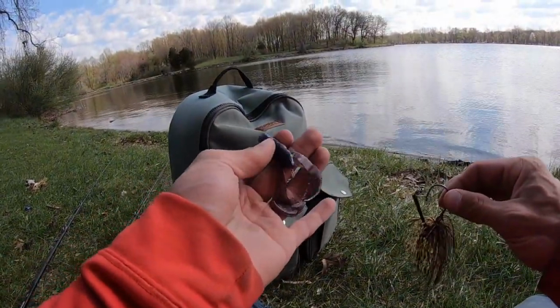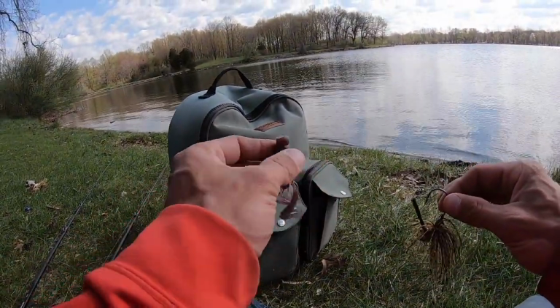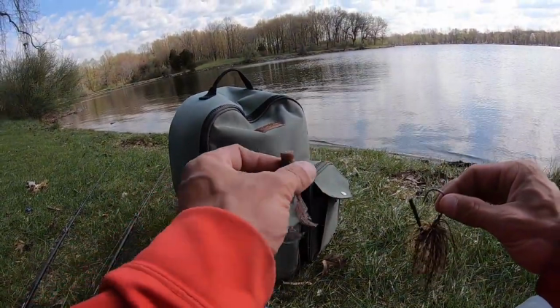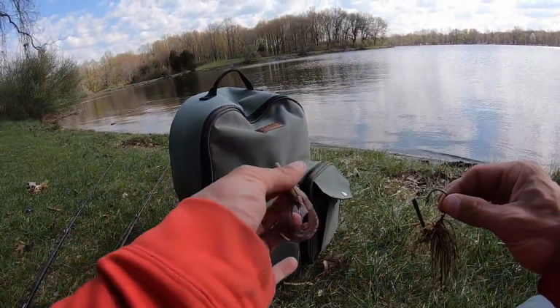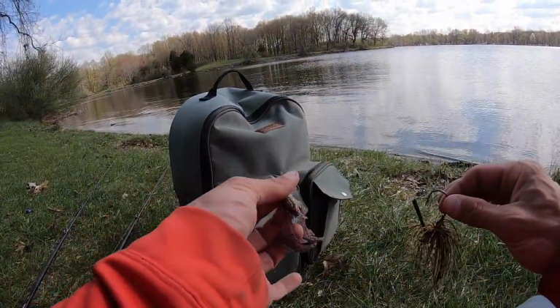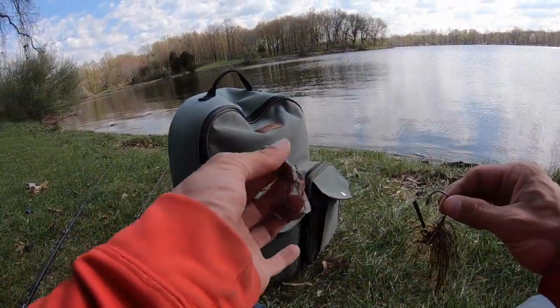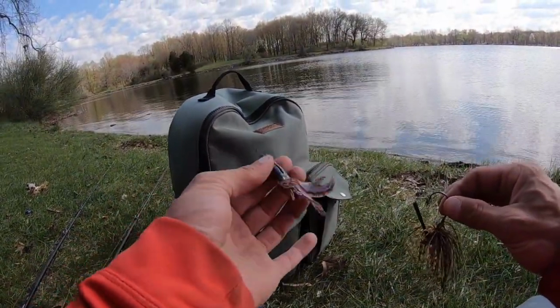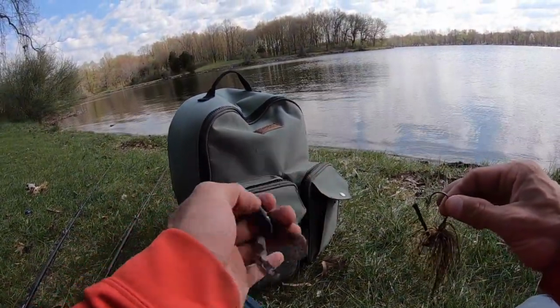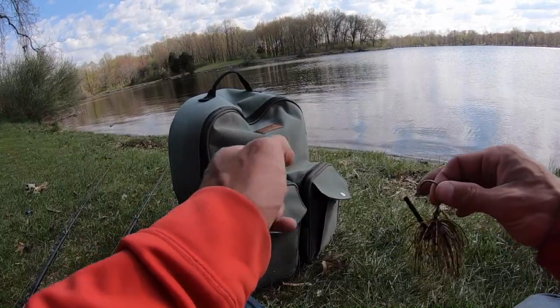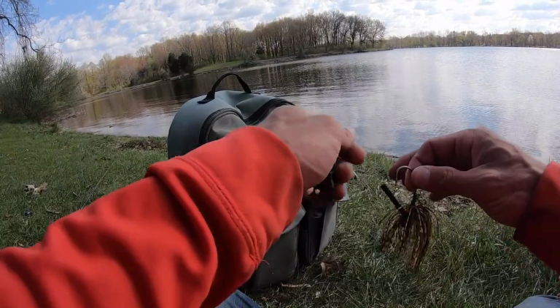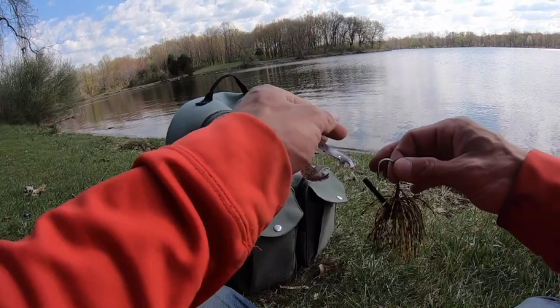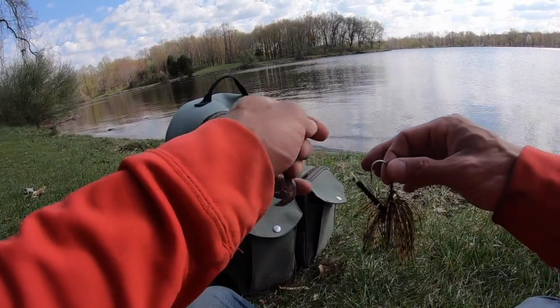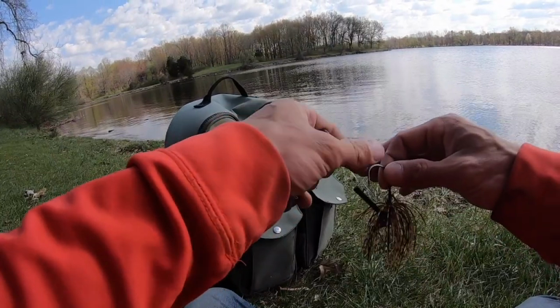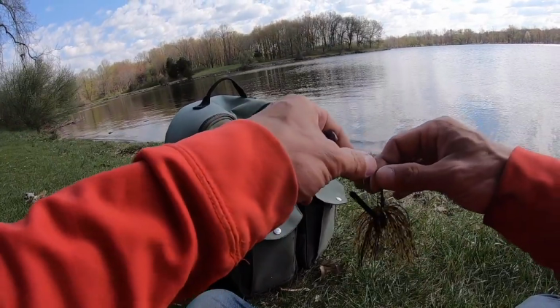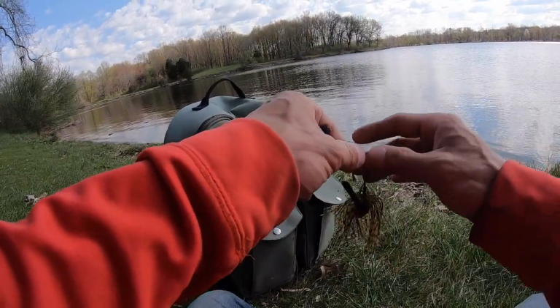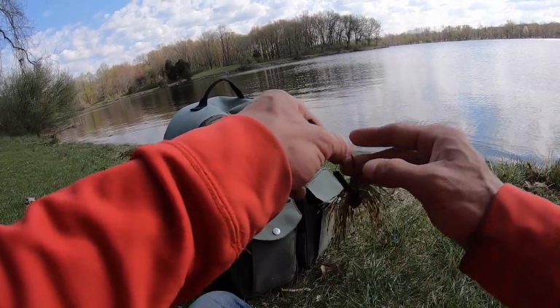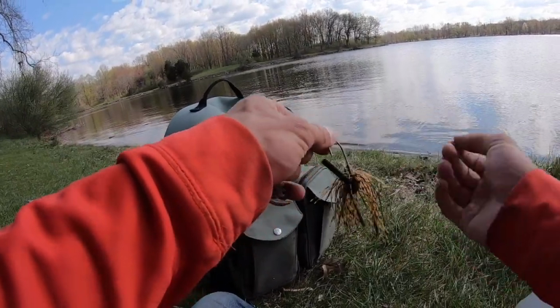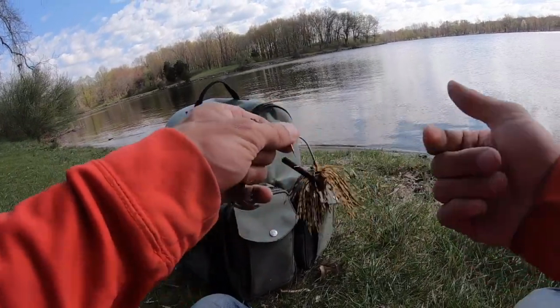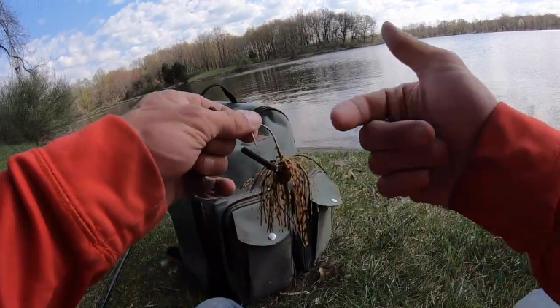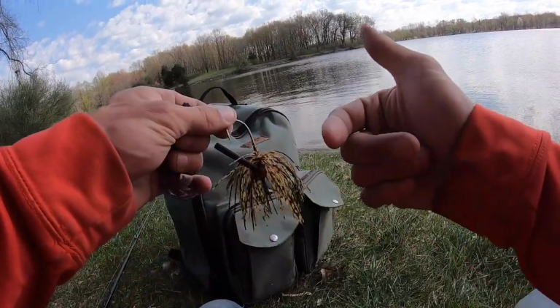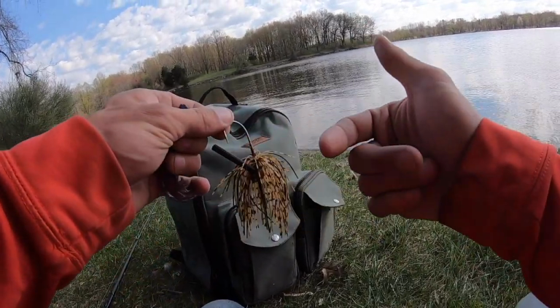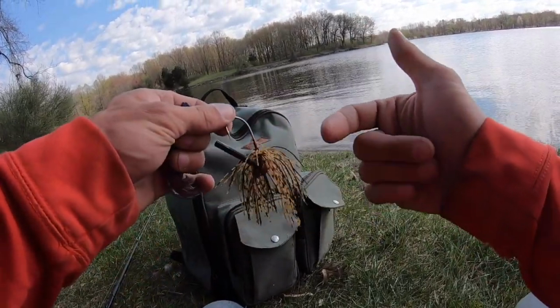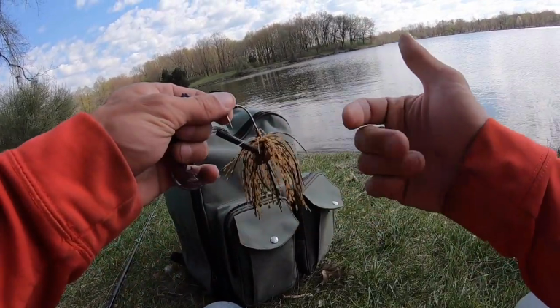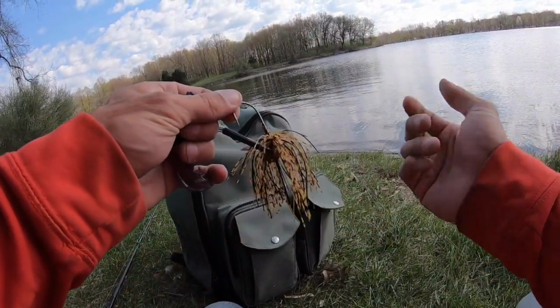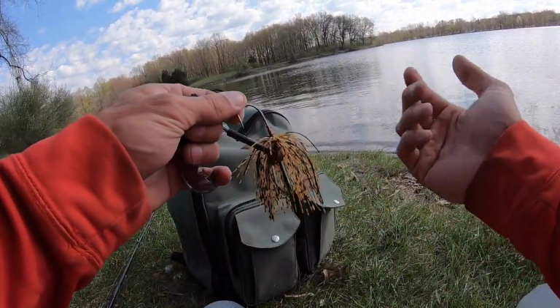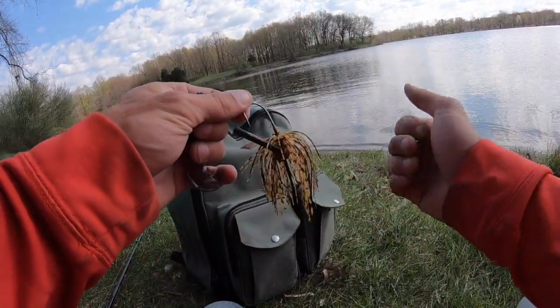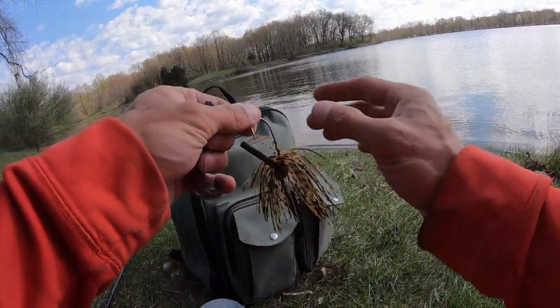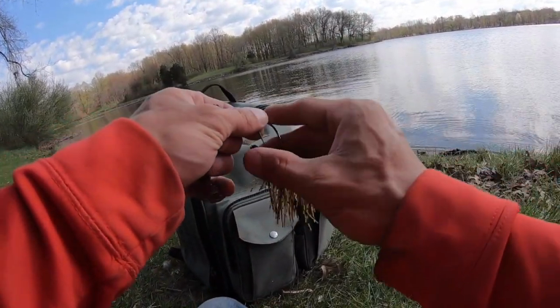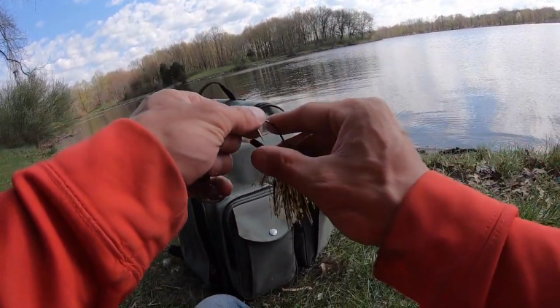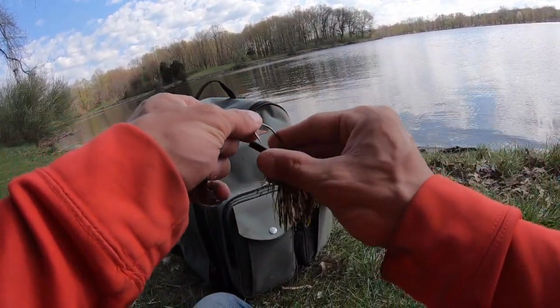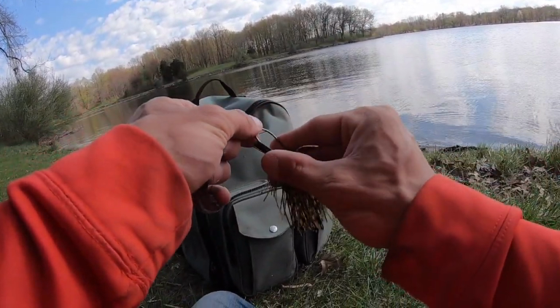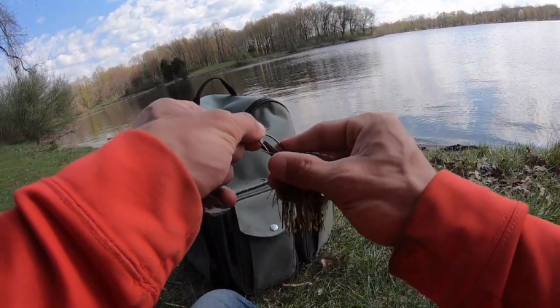Cut it at the second rib, put the plastic back in the bag. I like to have the dark side on top and the light side on the bottom, so you'll see the purple flake on the skirt of the cowboy craw.